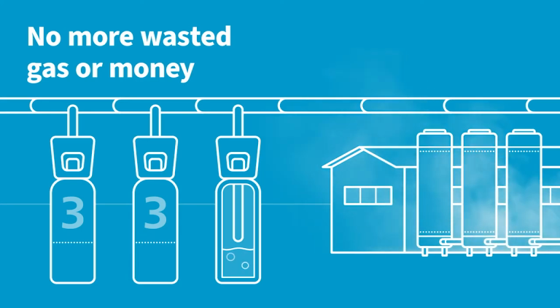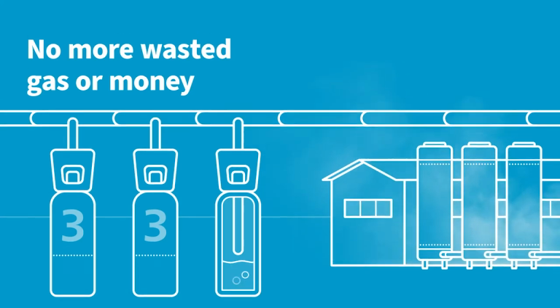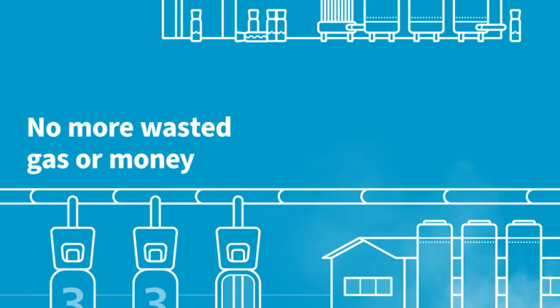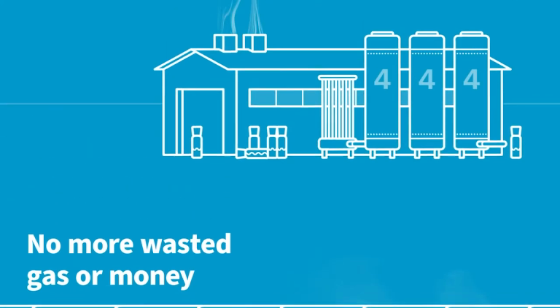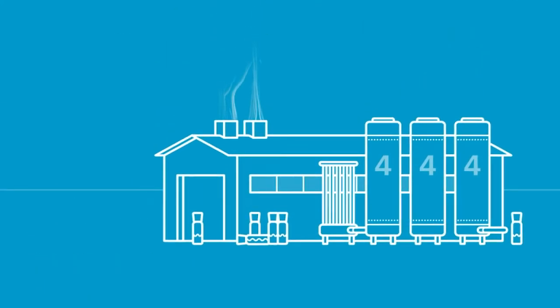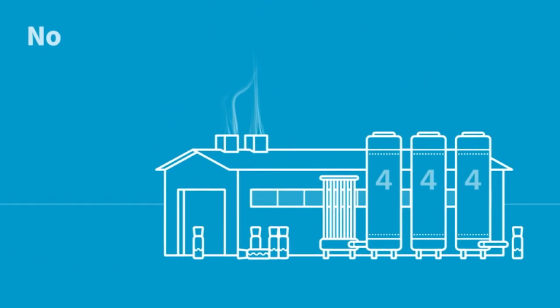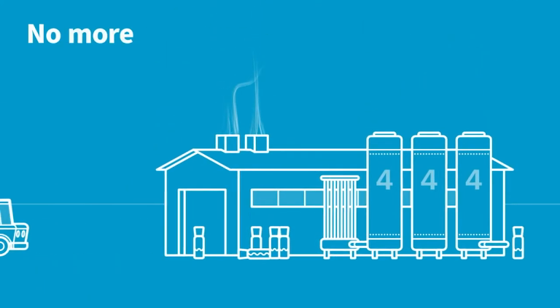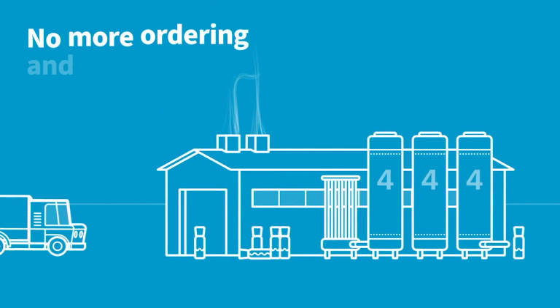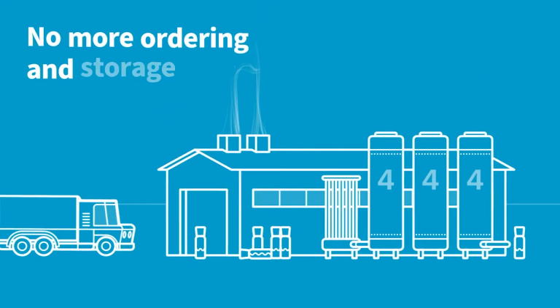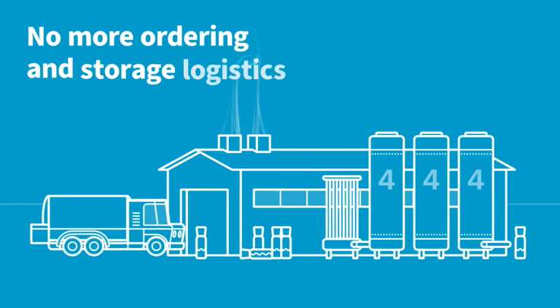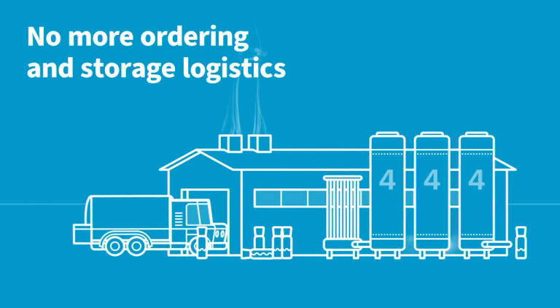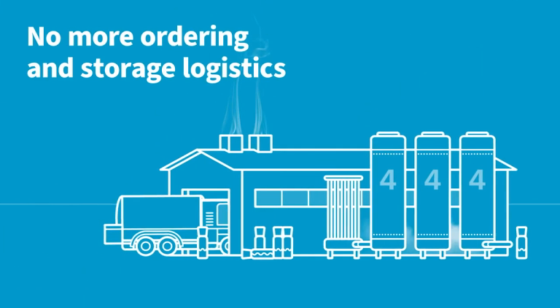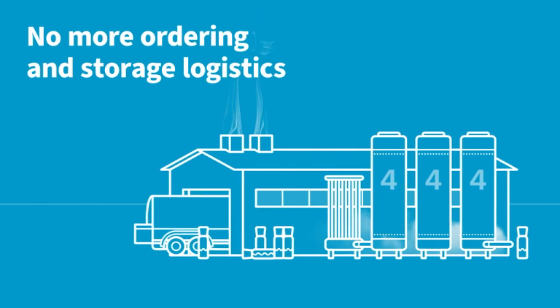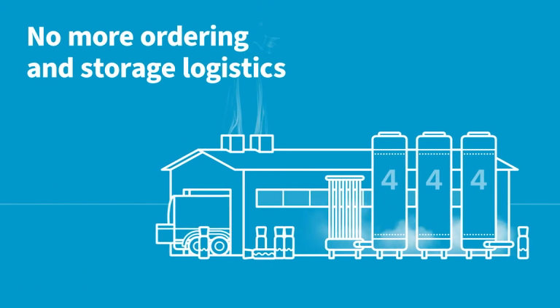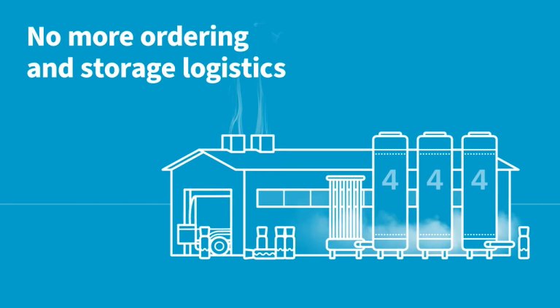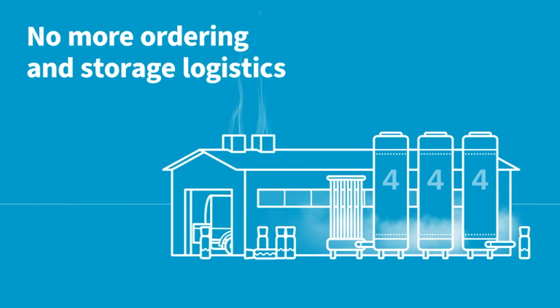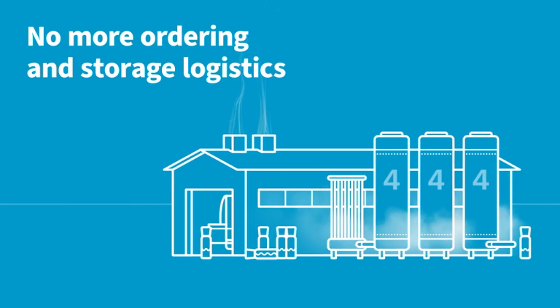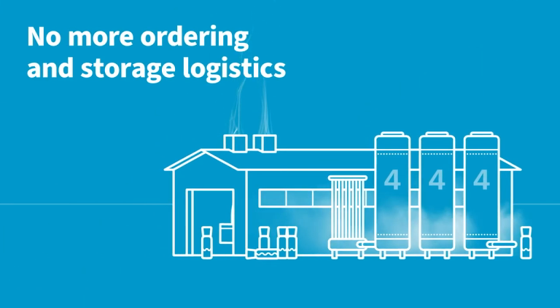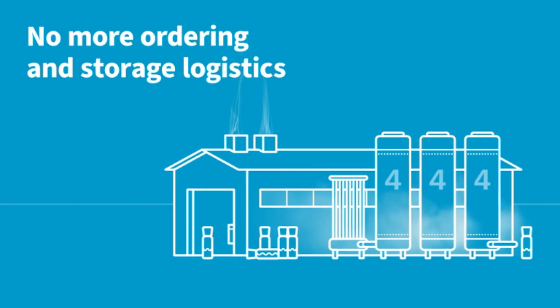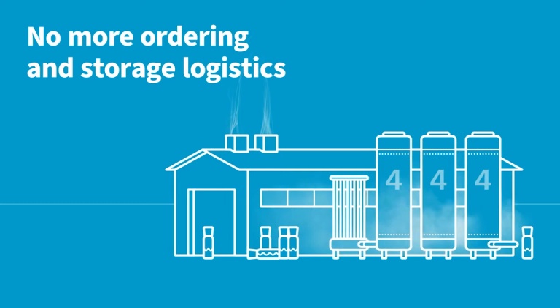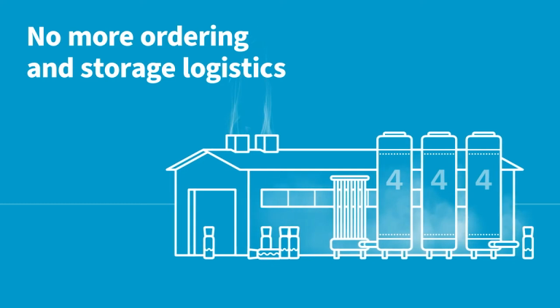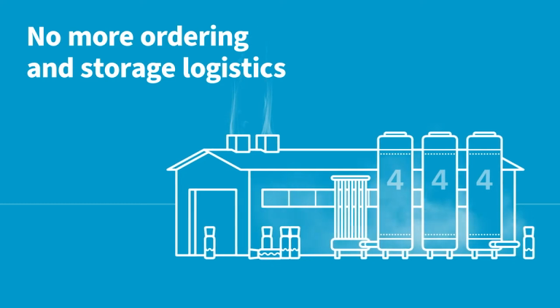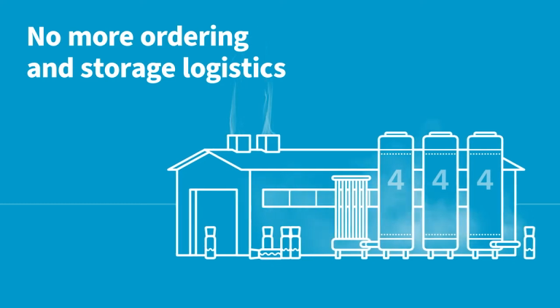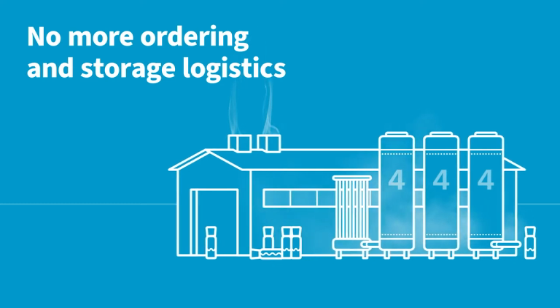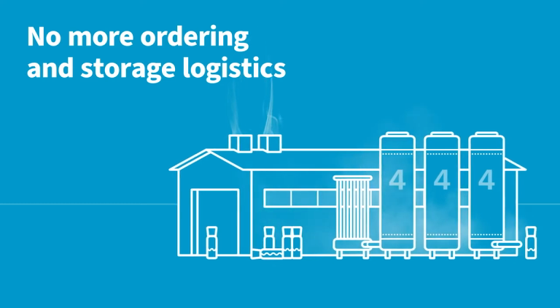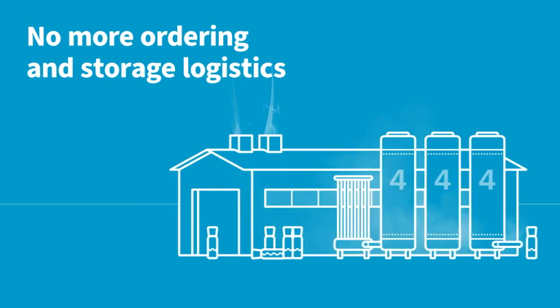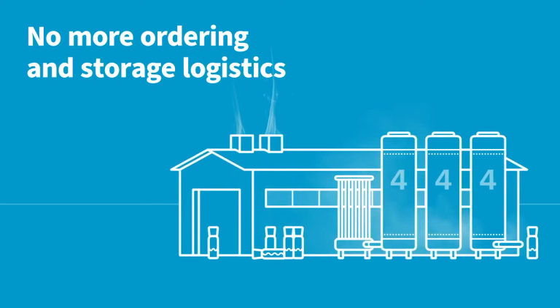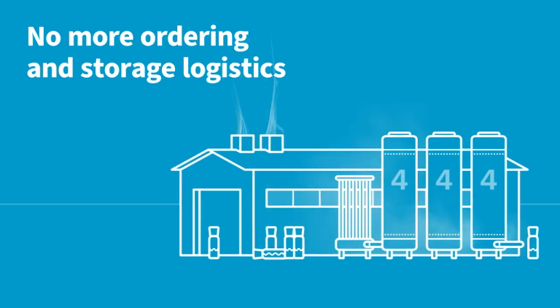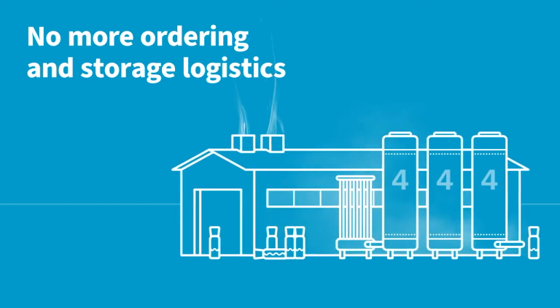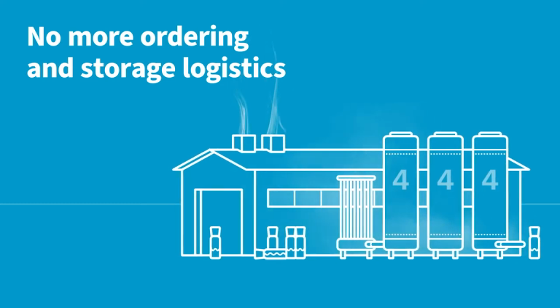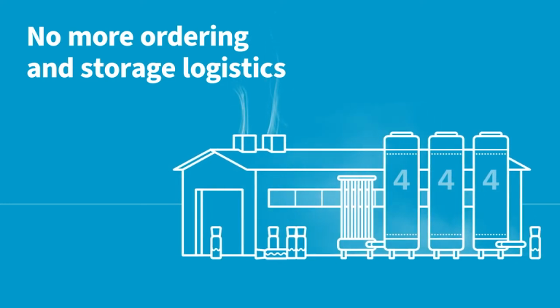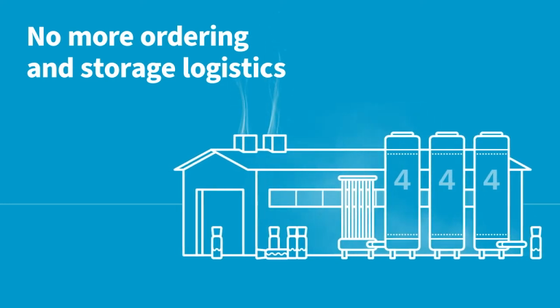4. No more ordering and storage logistics. And no more risk of halted production, because you have run out of gas.